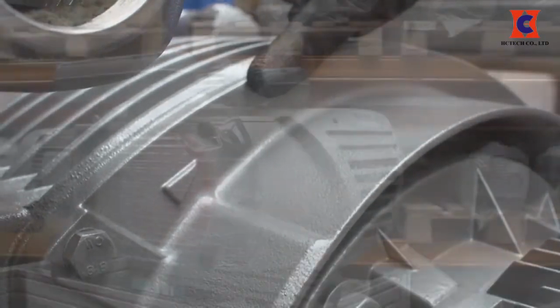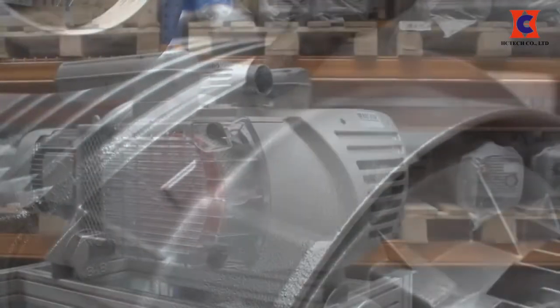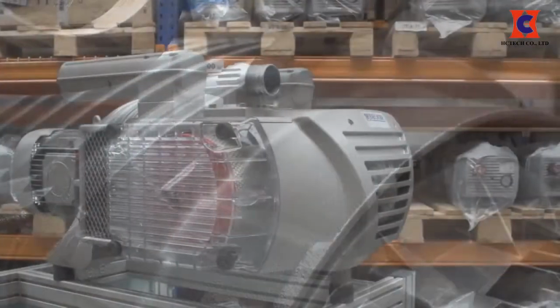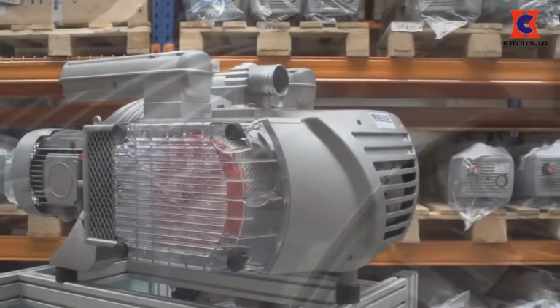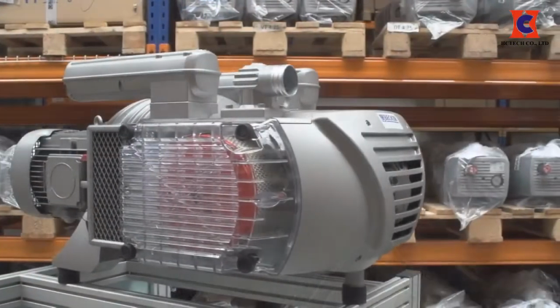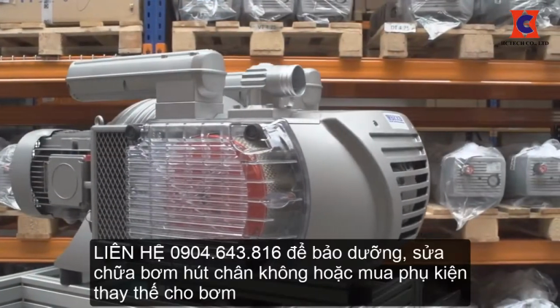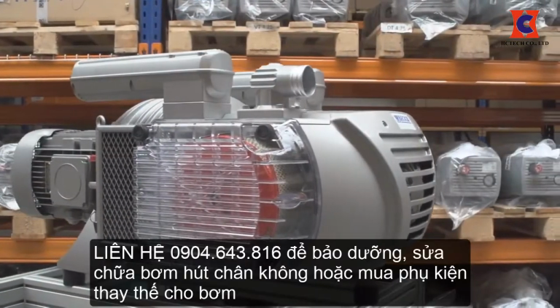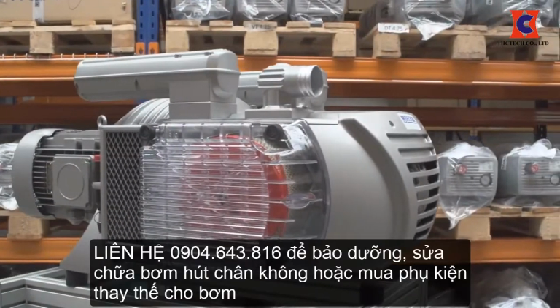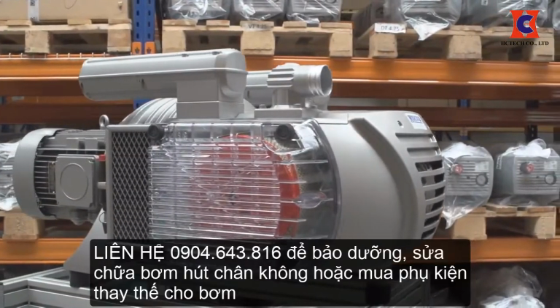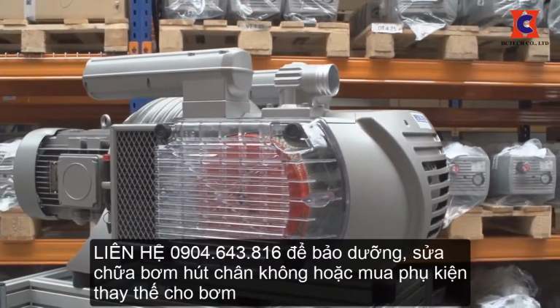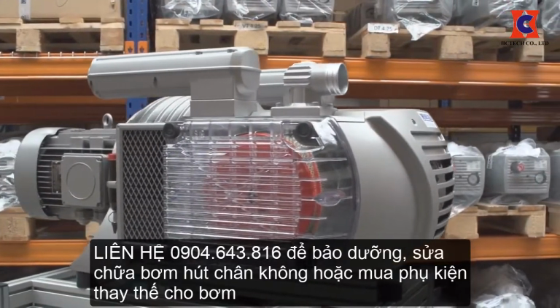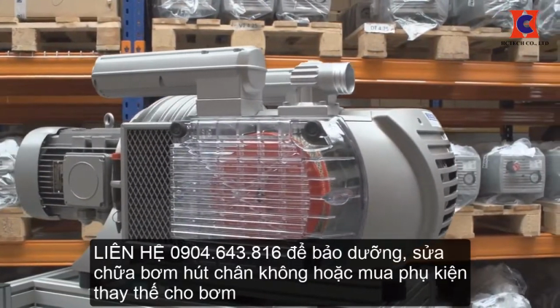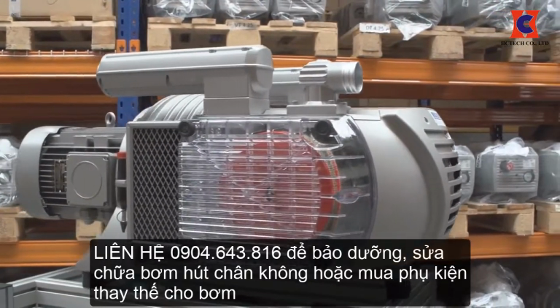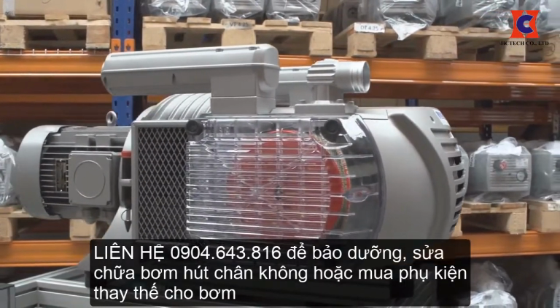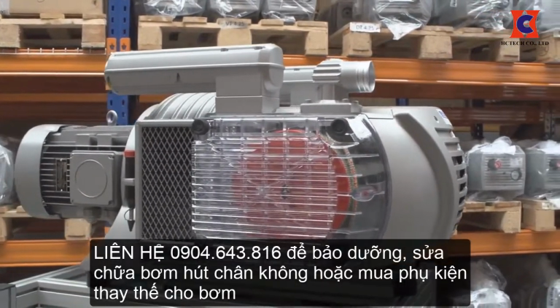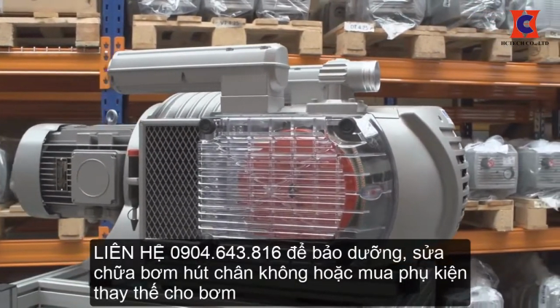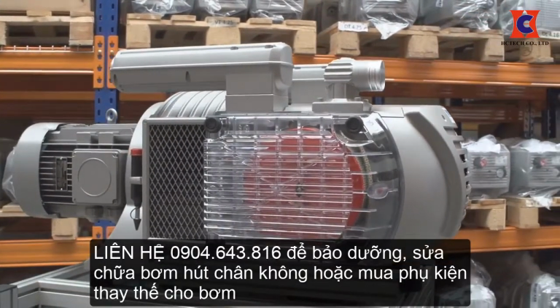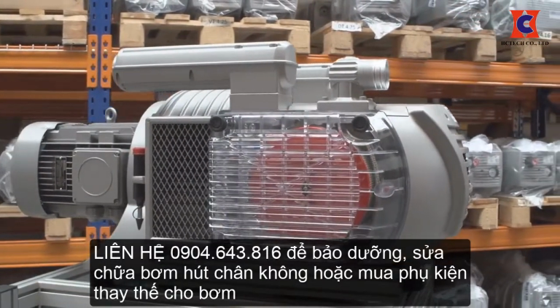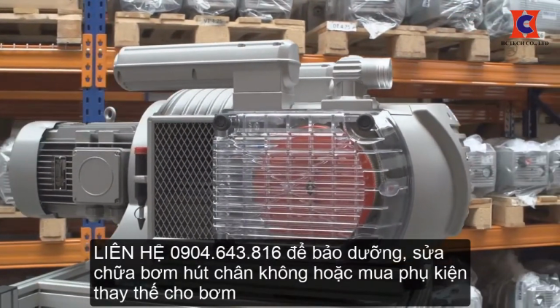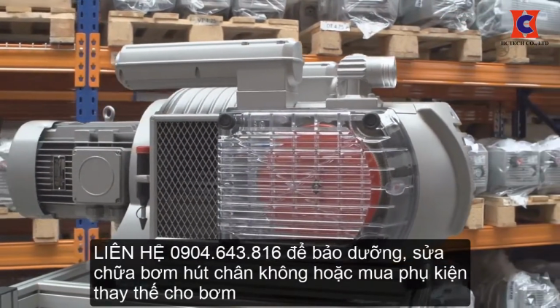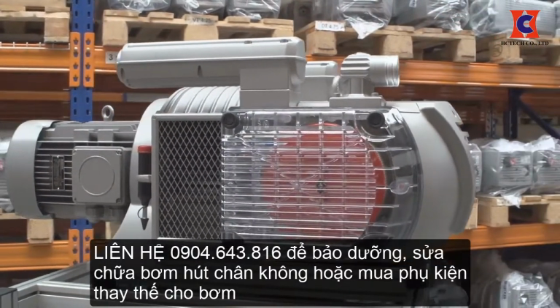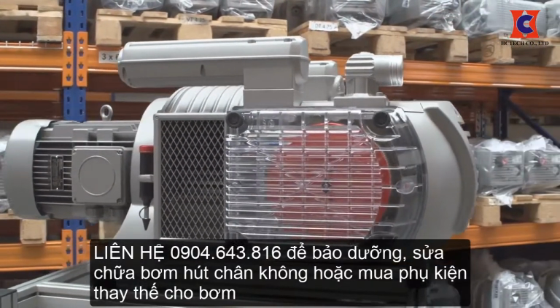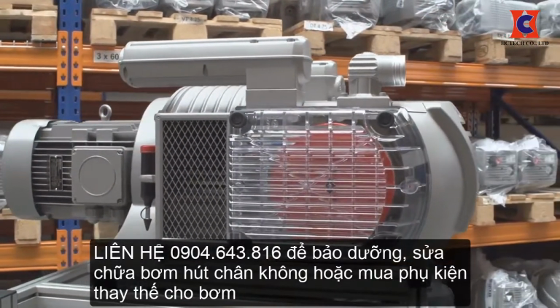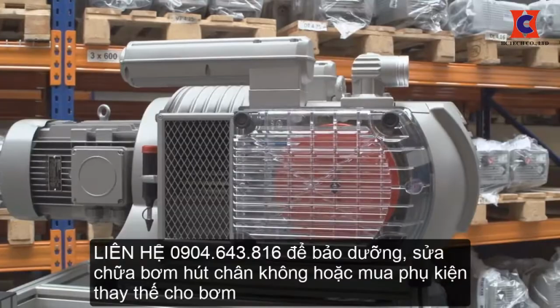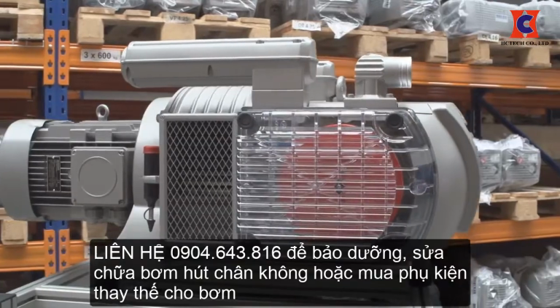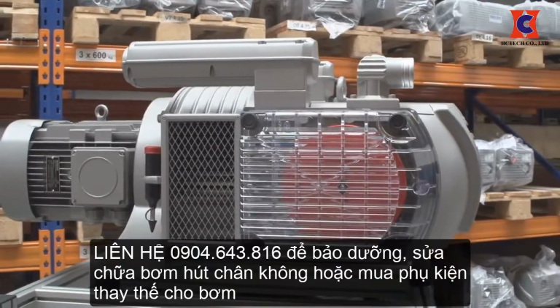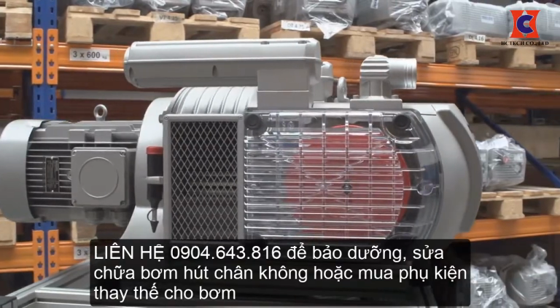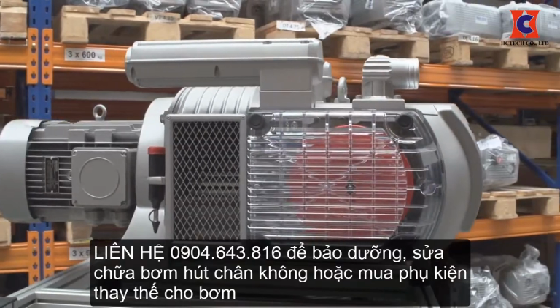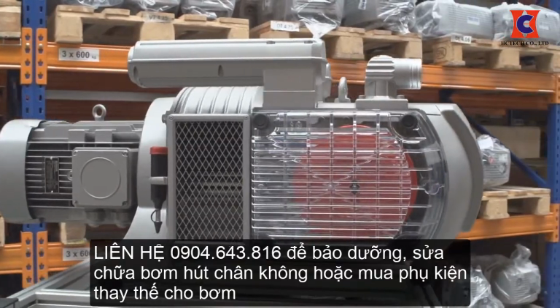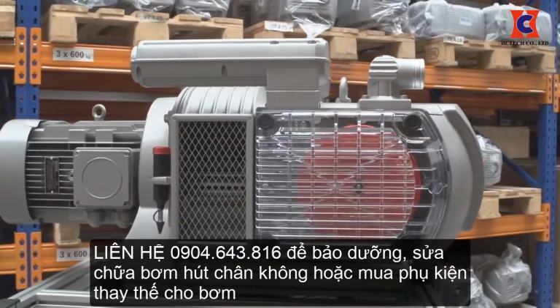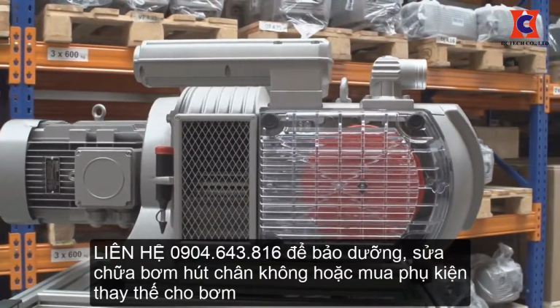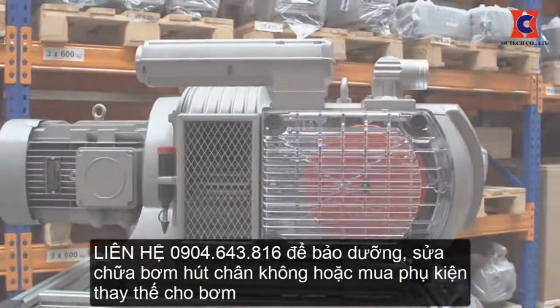You have finished the maintenance. You may now open the valves to the vacuum lines and safely run the pump.